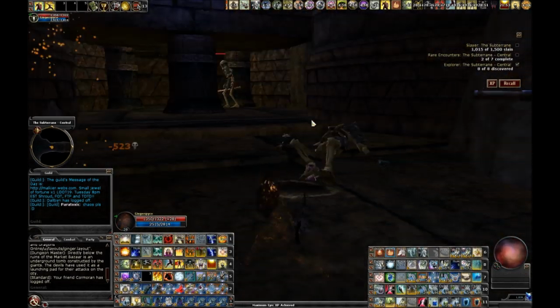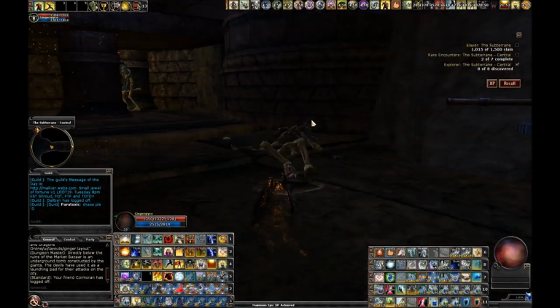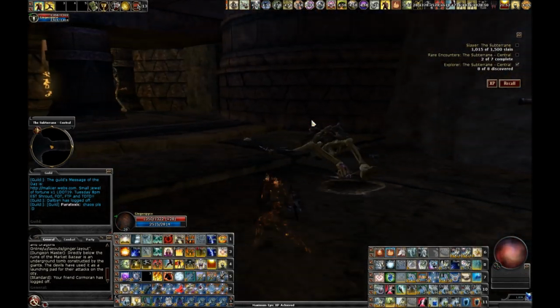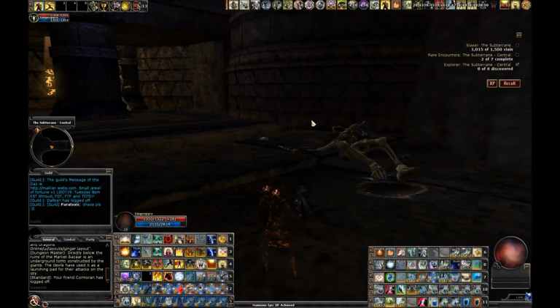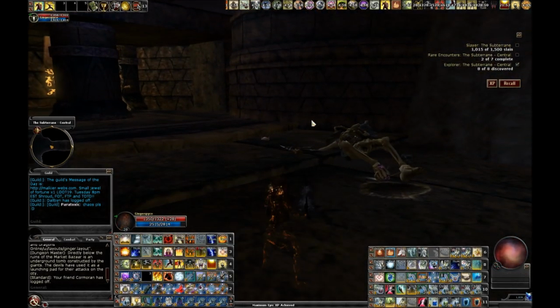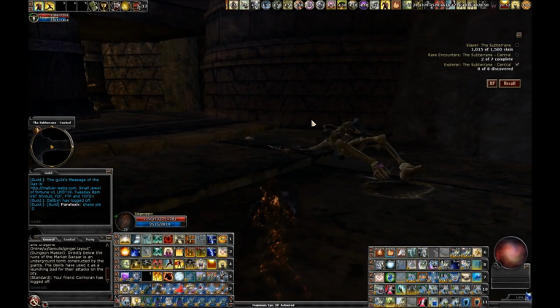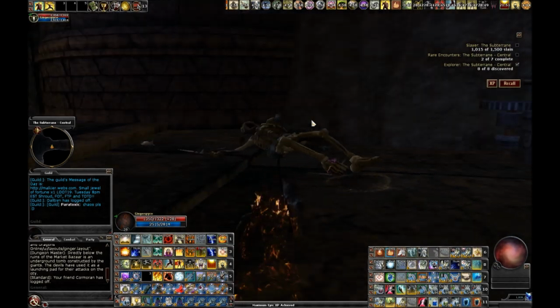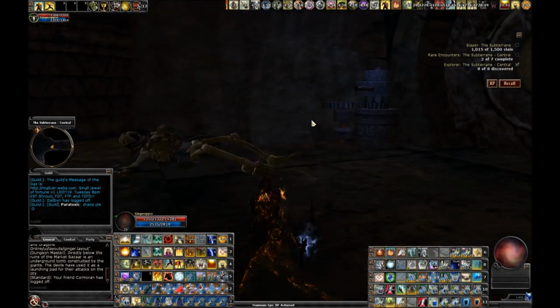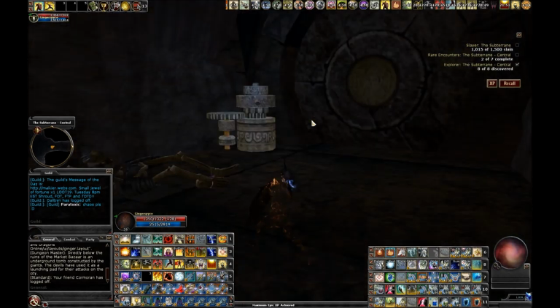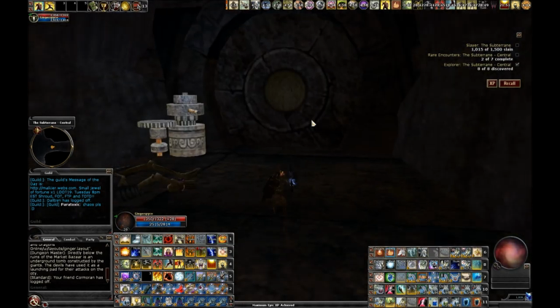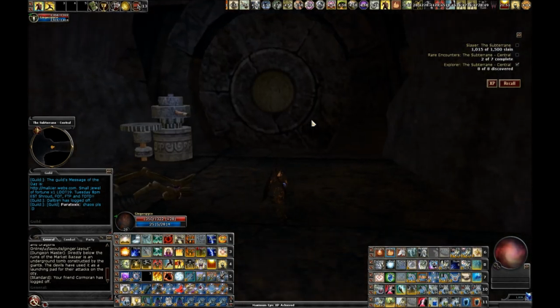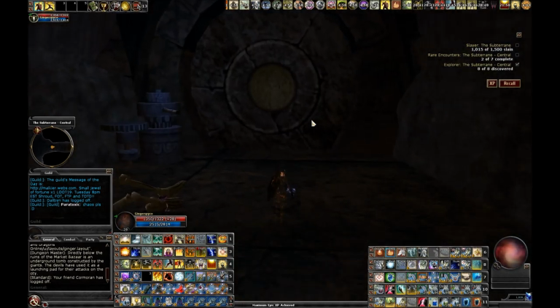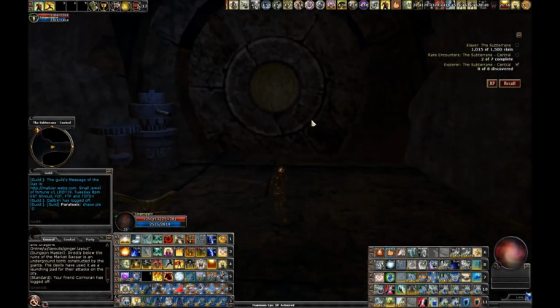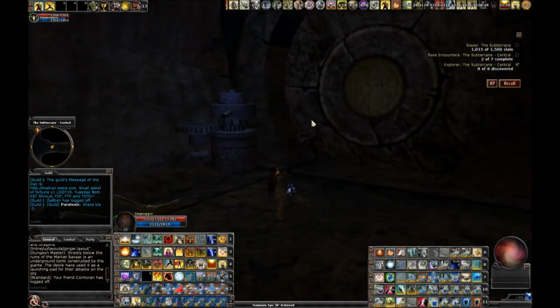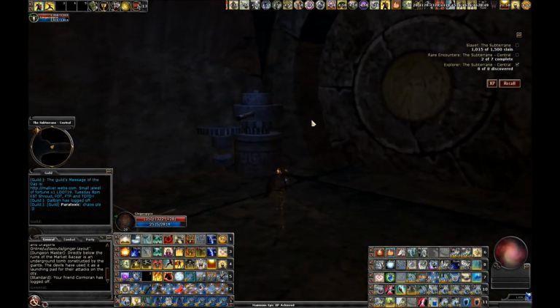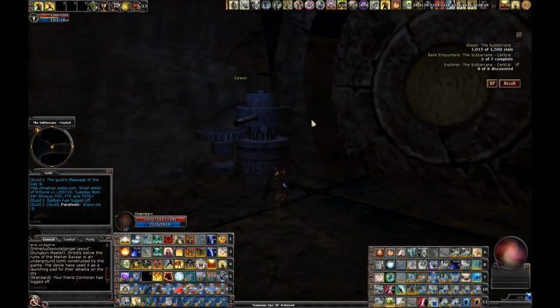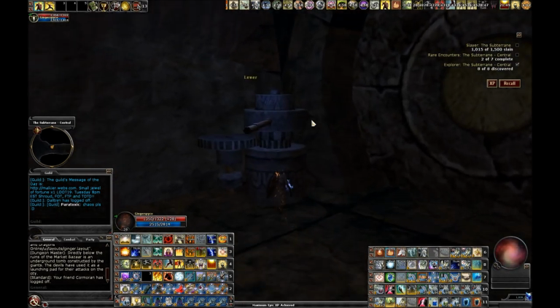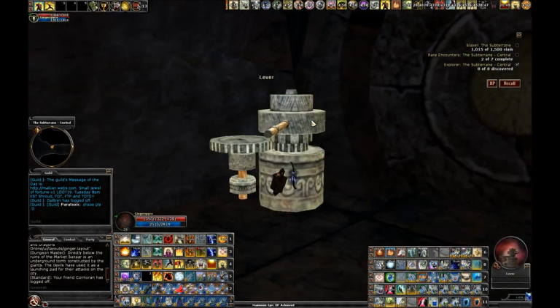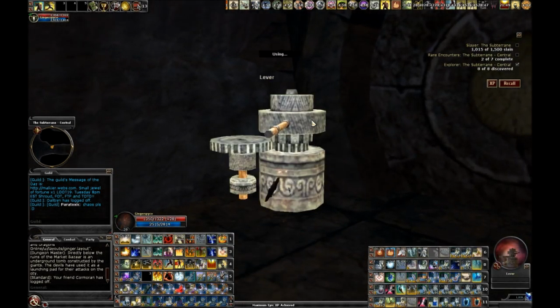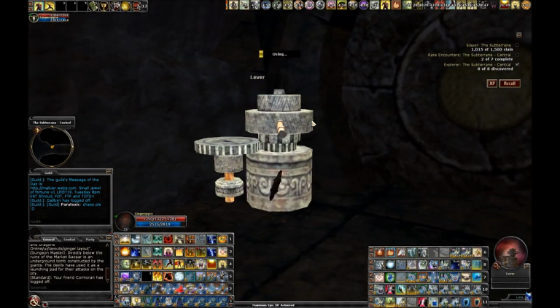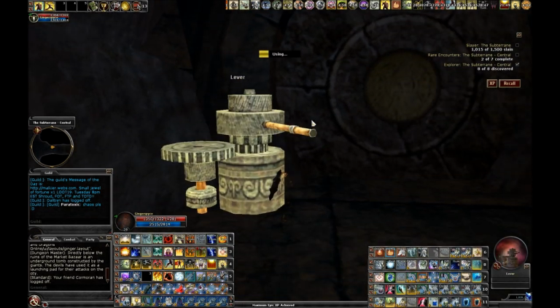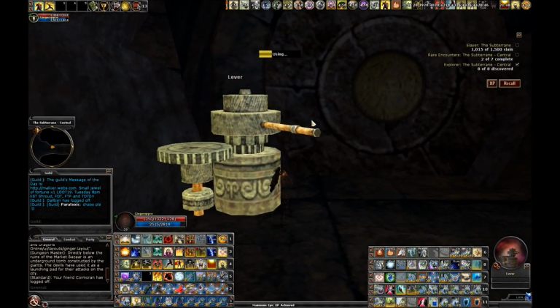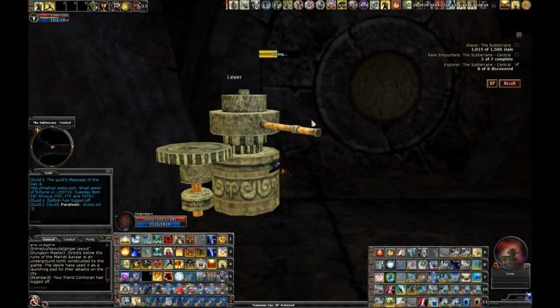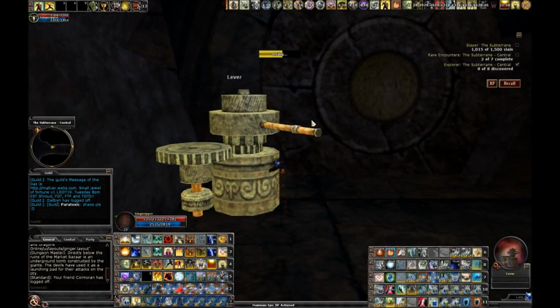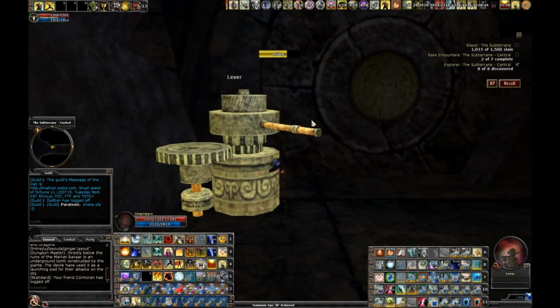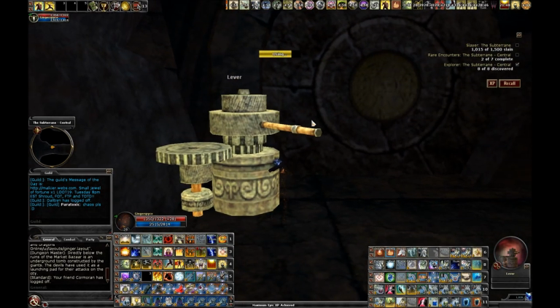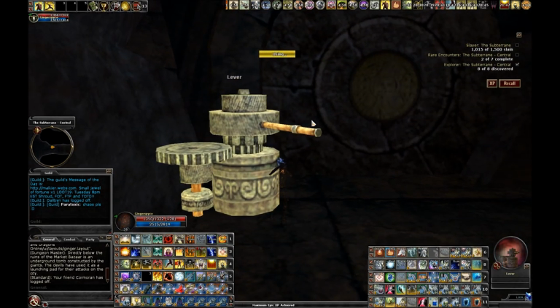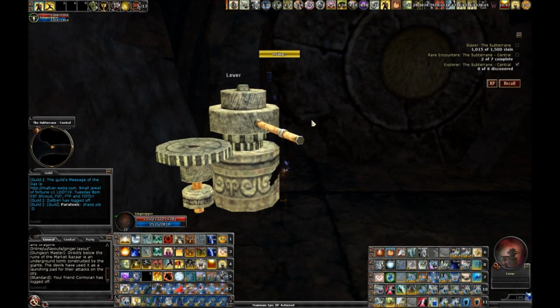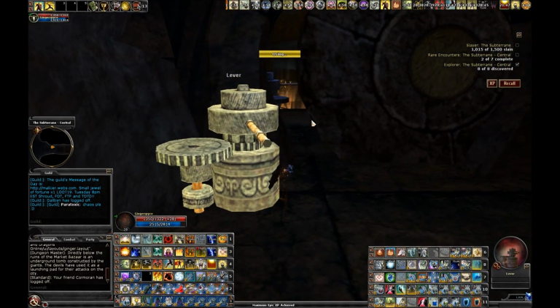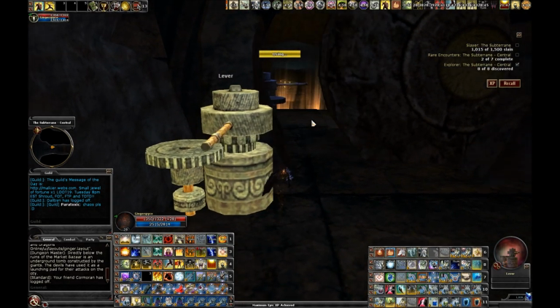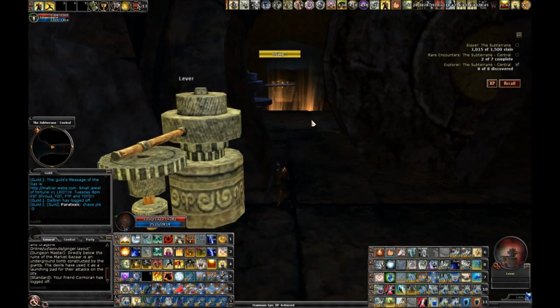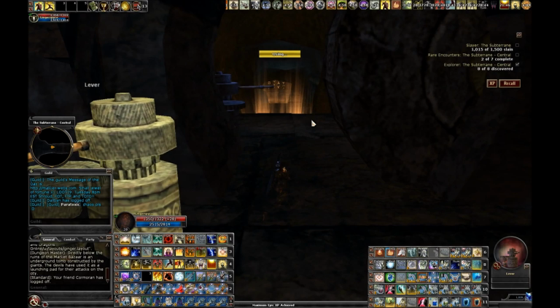So you can start off your feather falling down to the right, come over to this door — it doesn't unlock until you kill those two skellies that were just there.